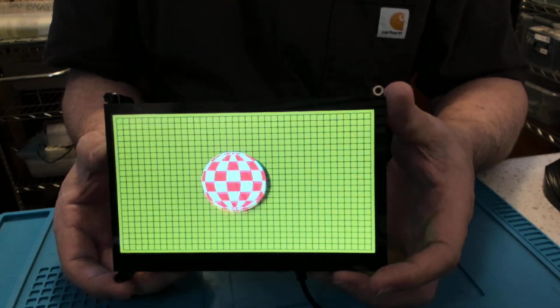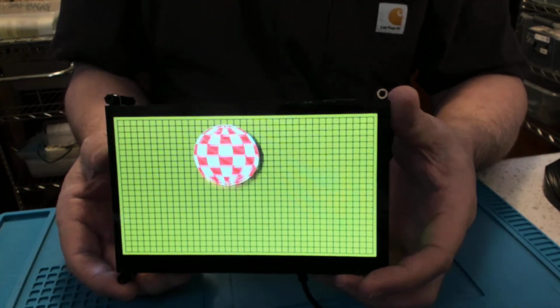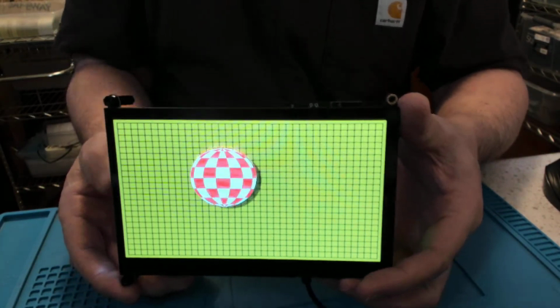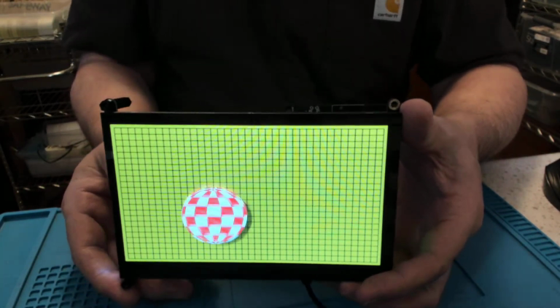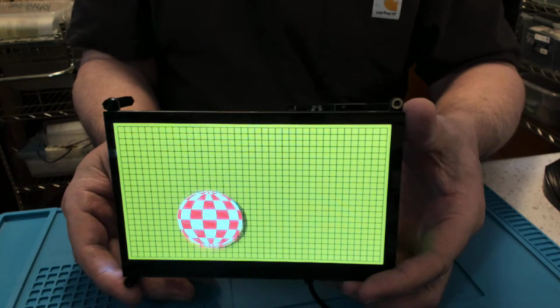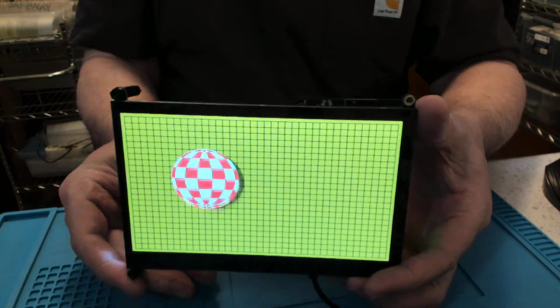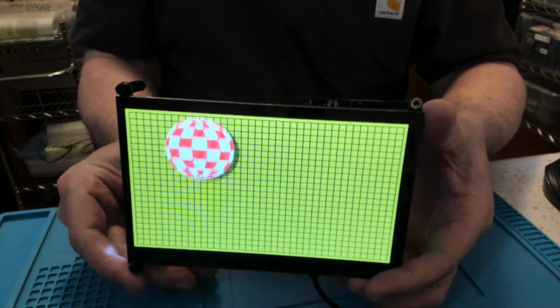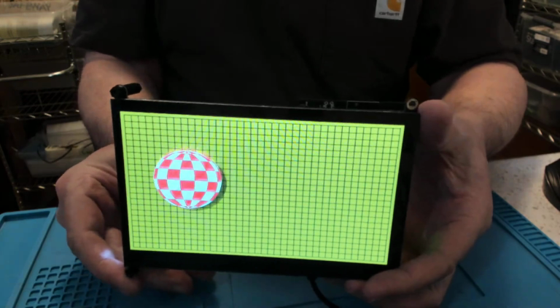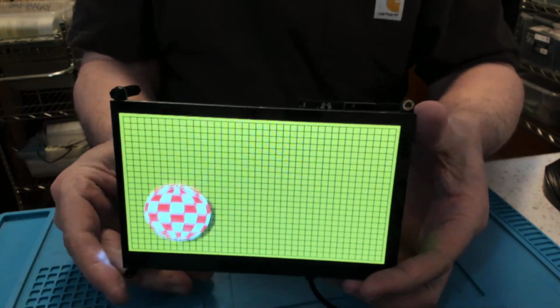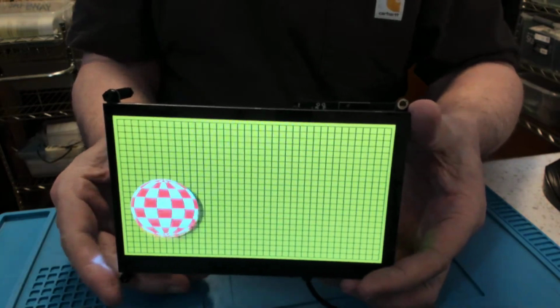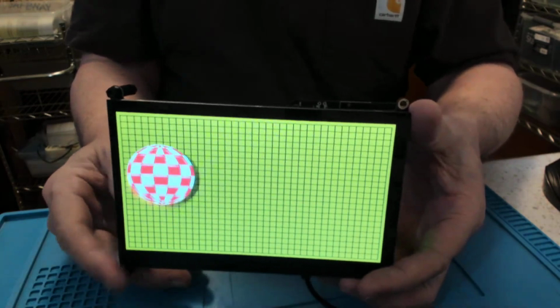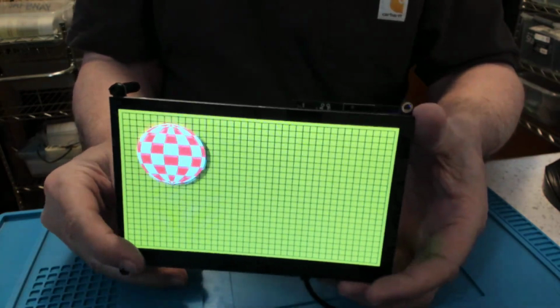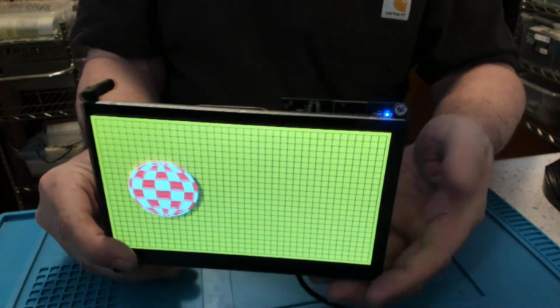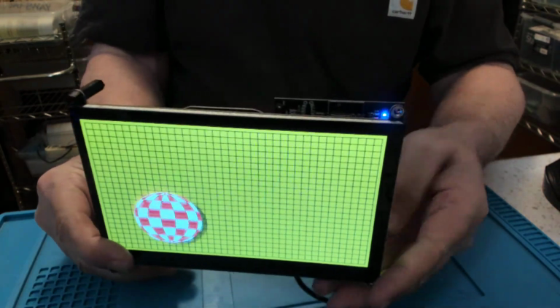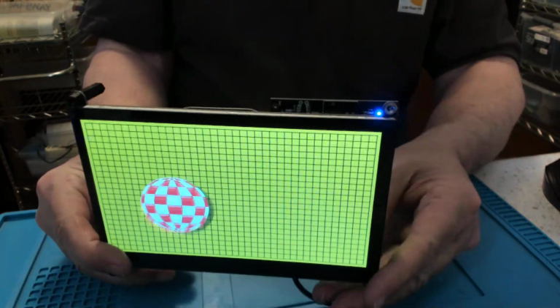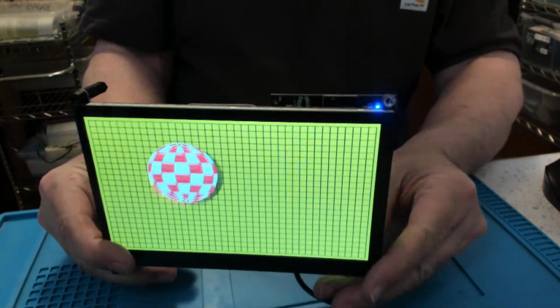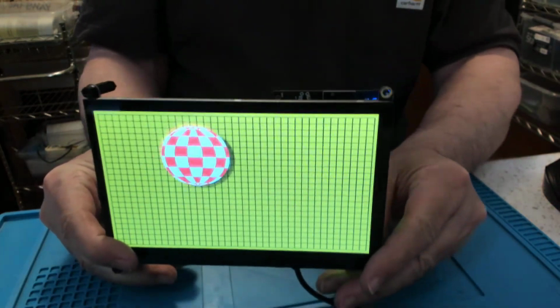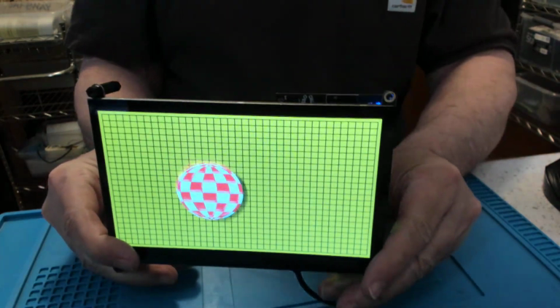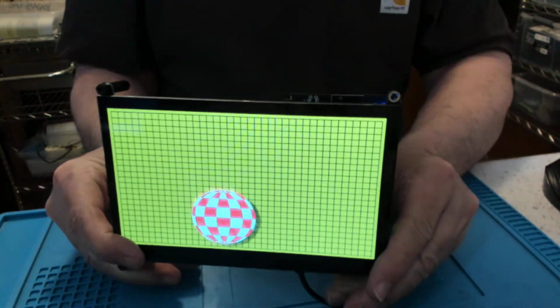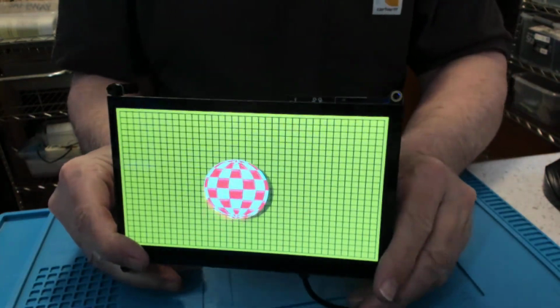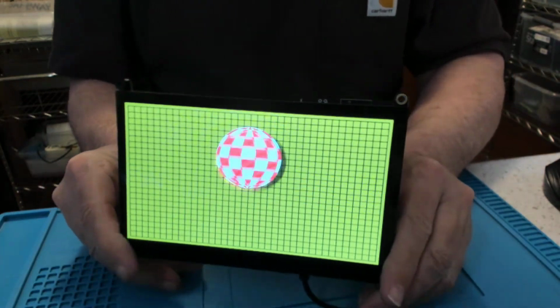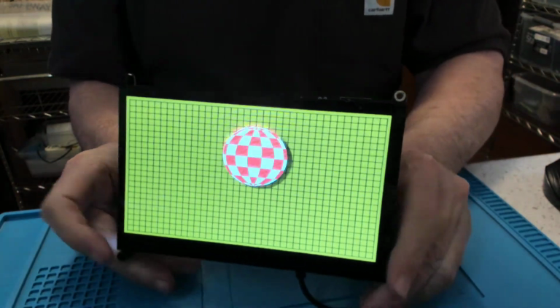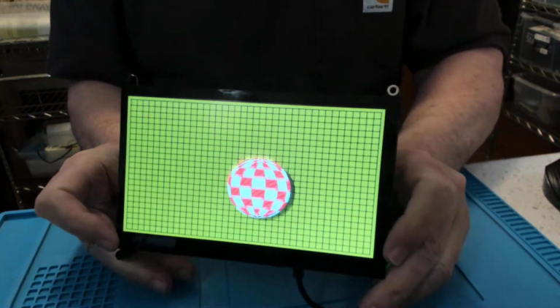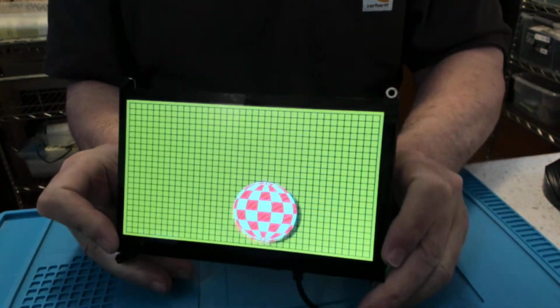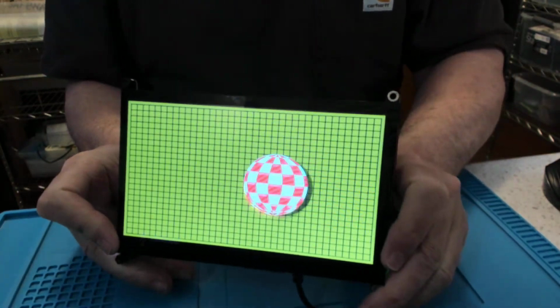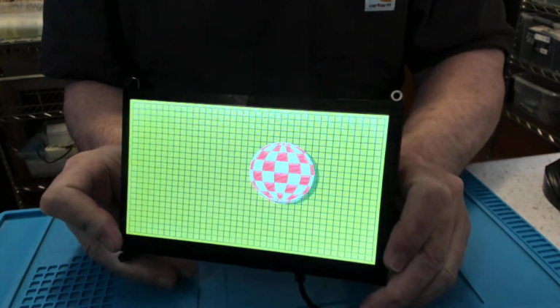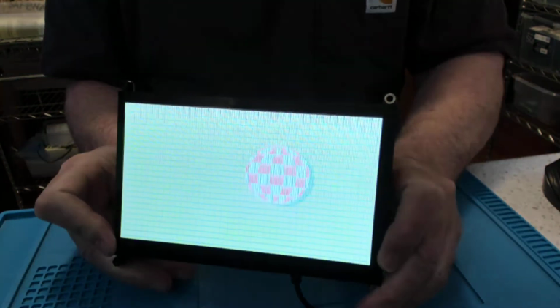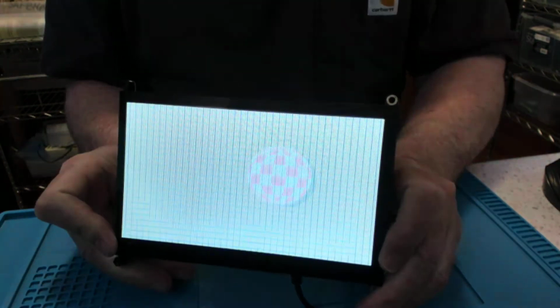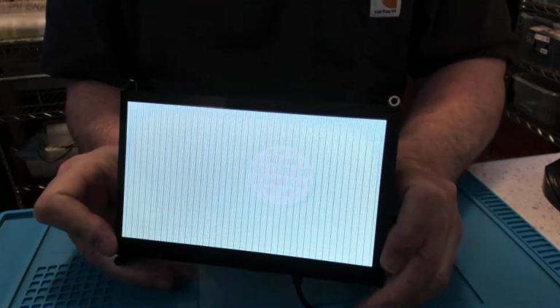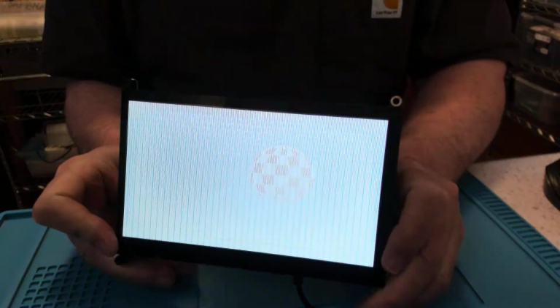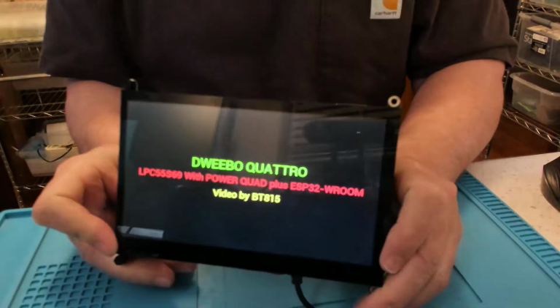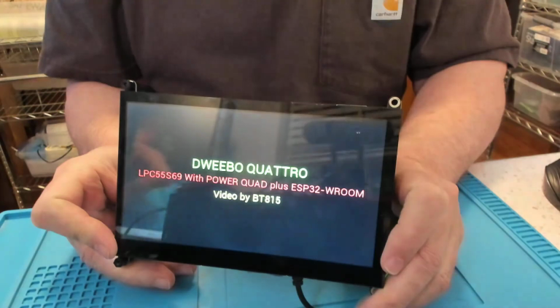Let me reset here. Here's our sign-on screen.